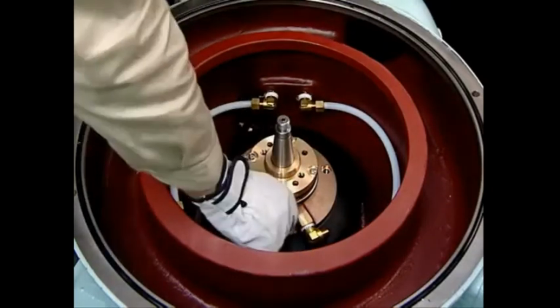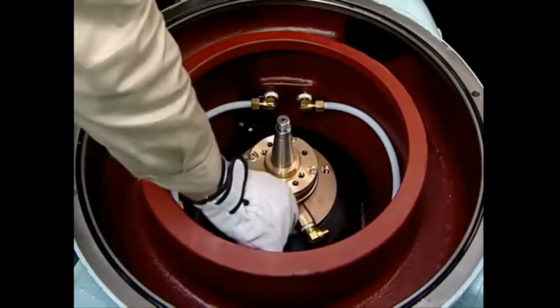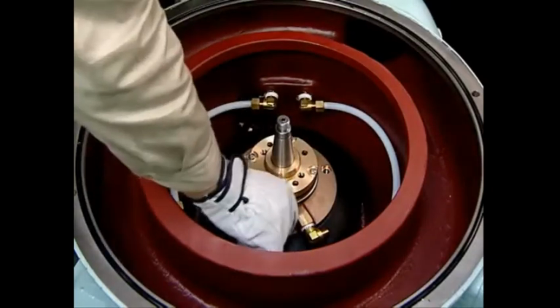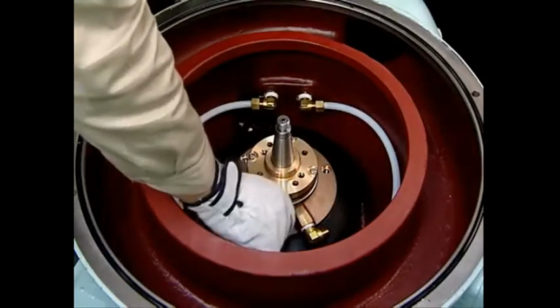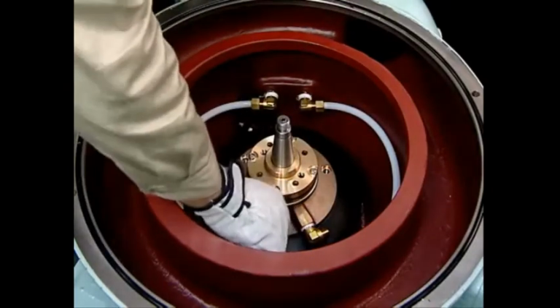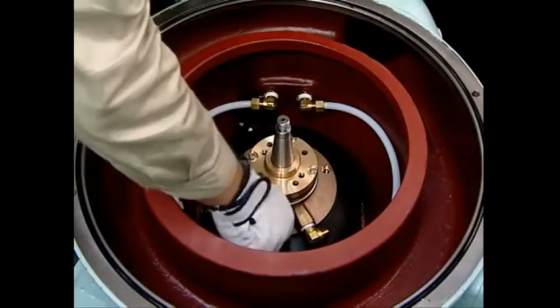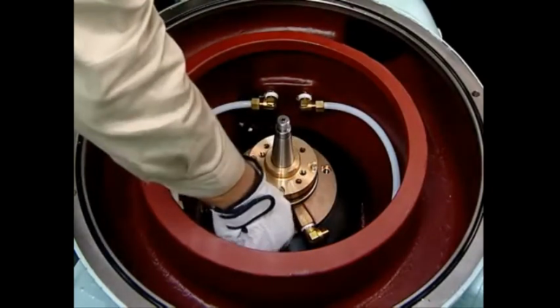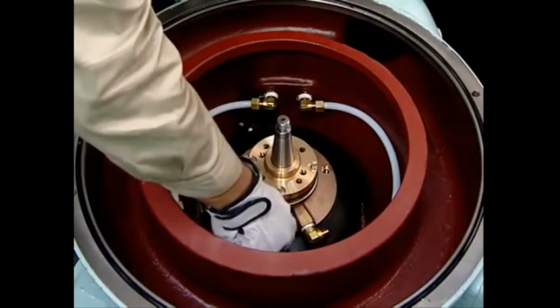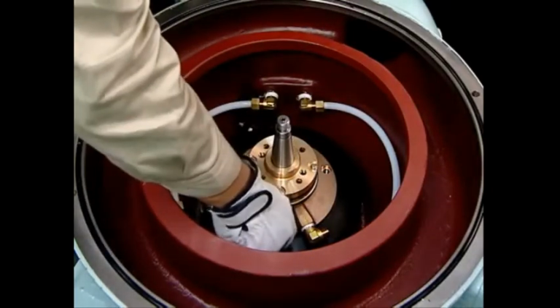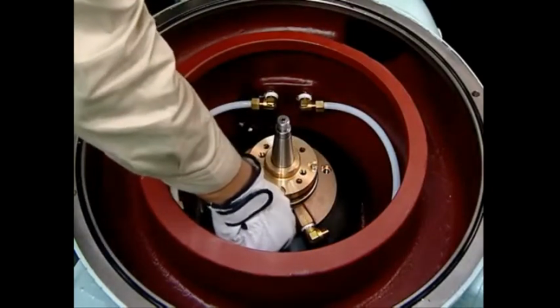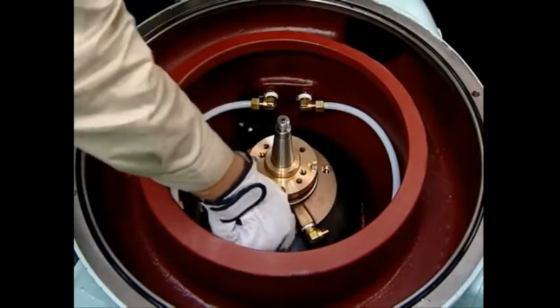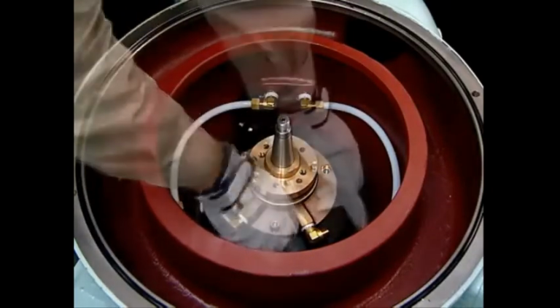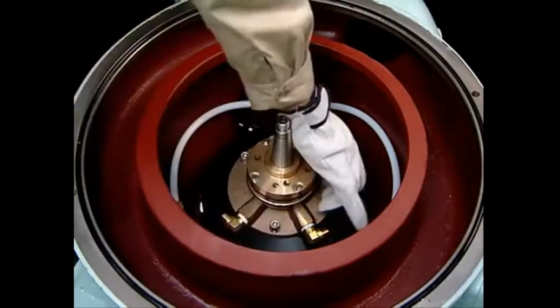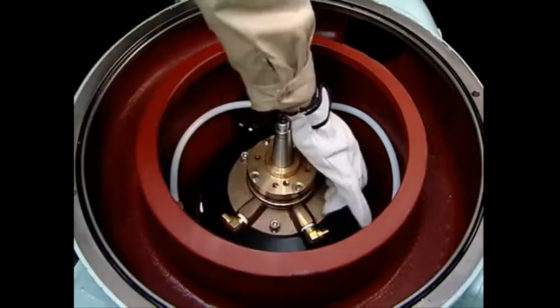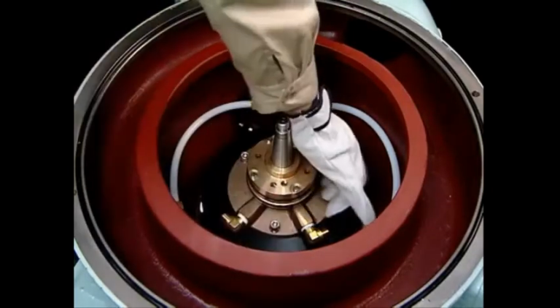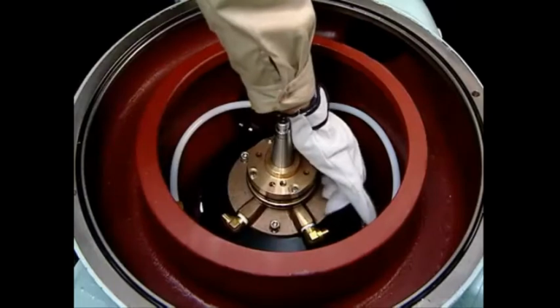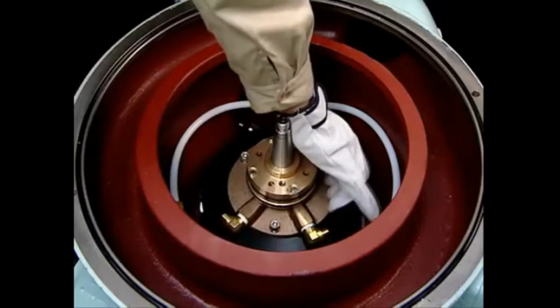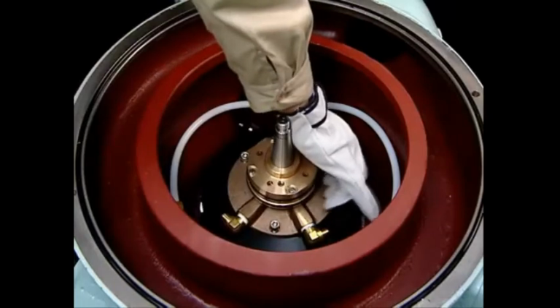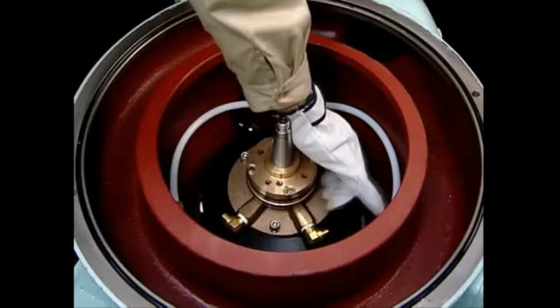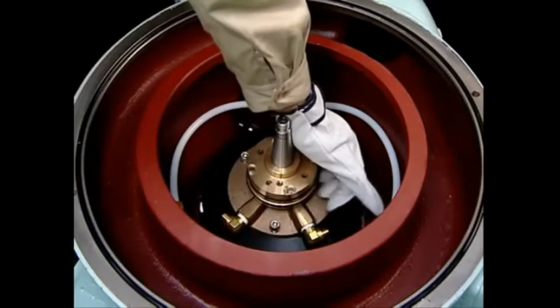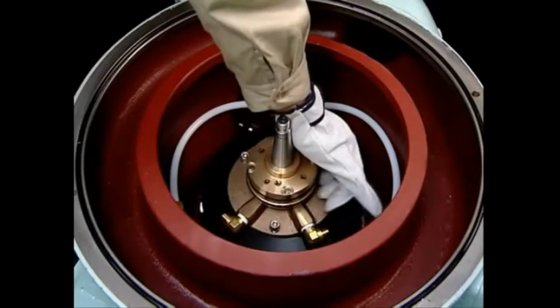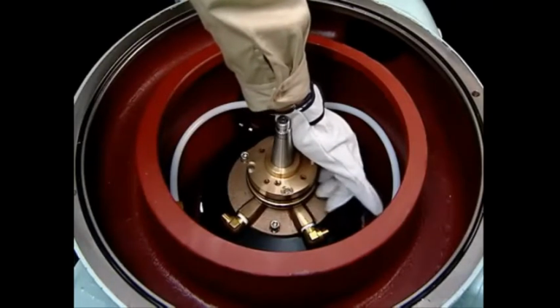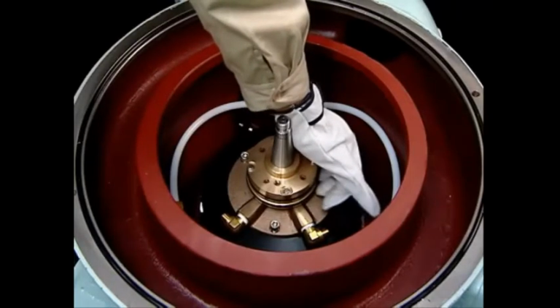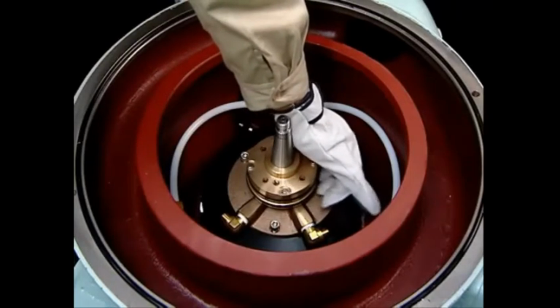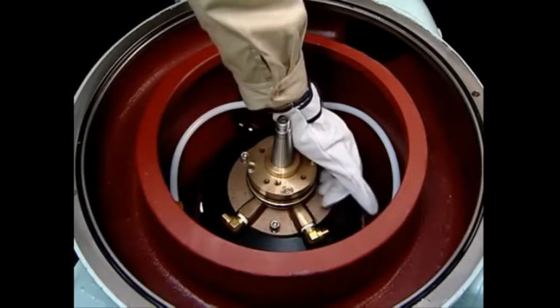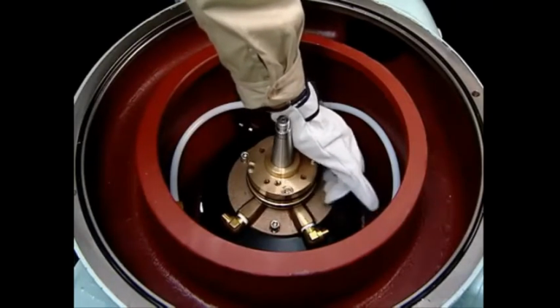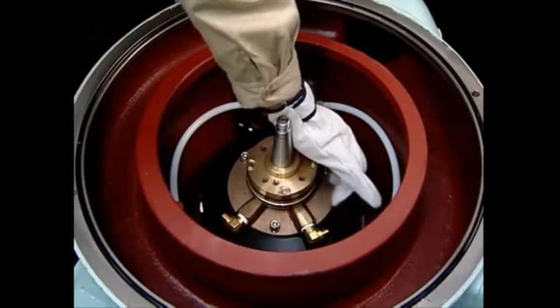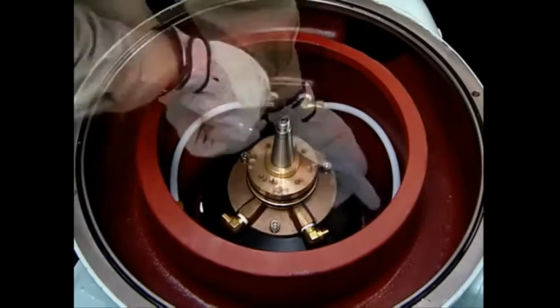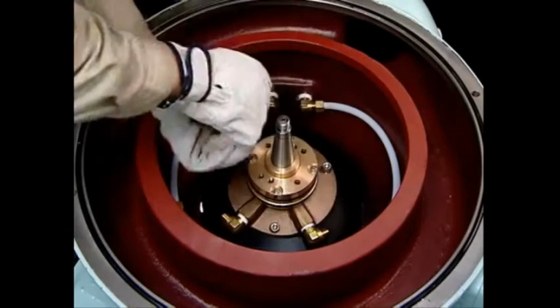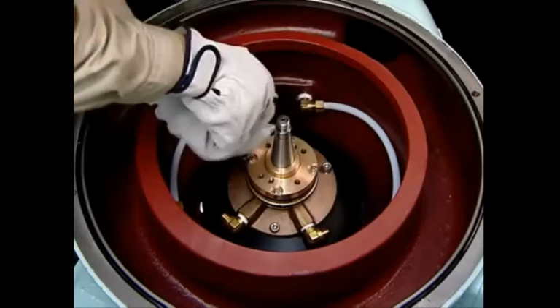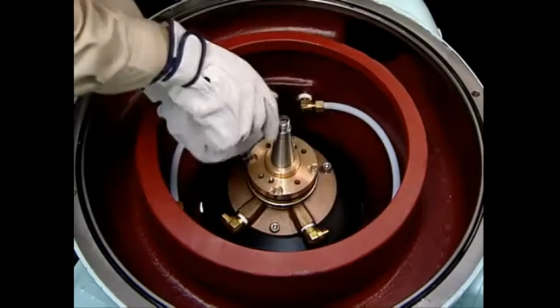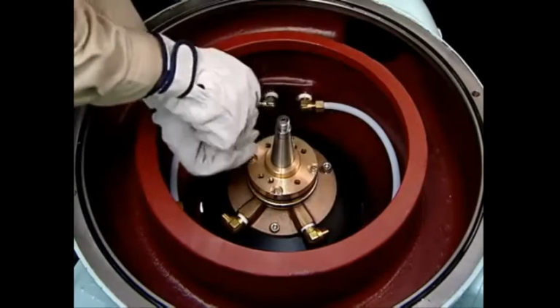Fasten the three socket cap screws, then tighten the cap nuts on the operating water tube completely.